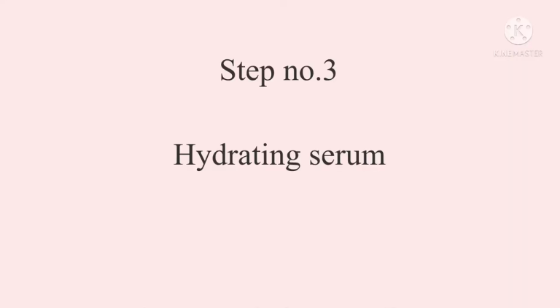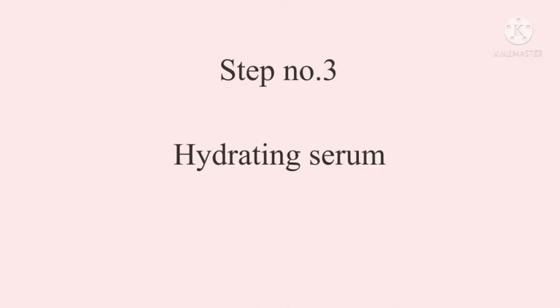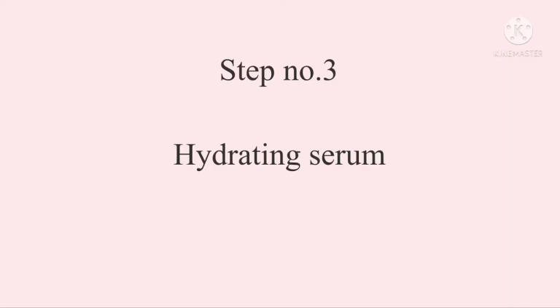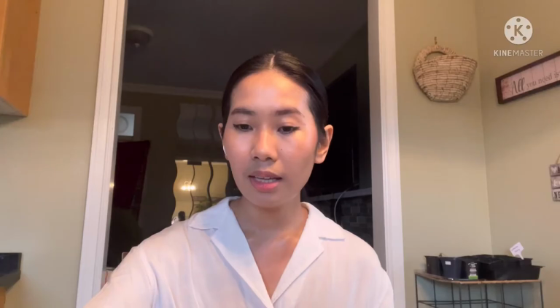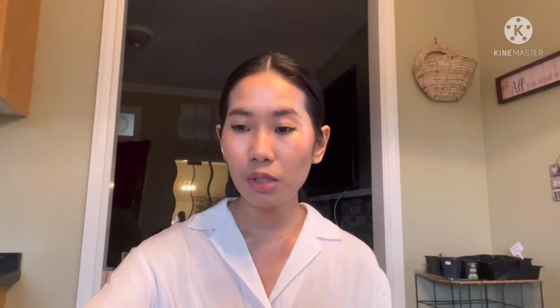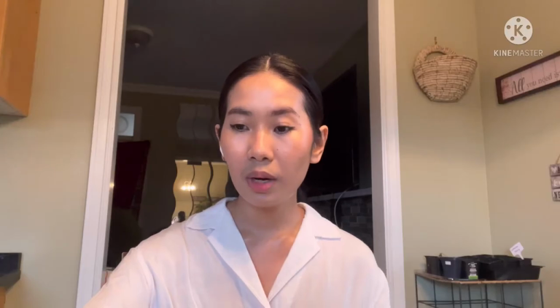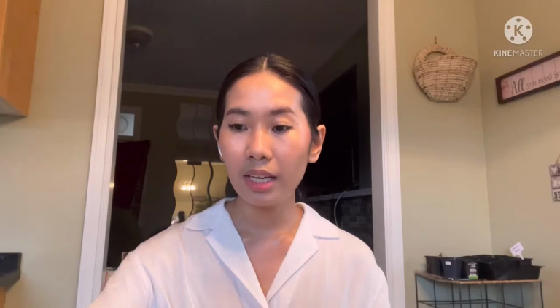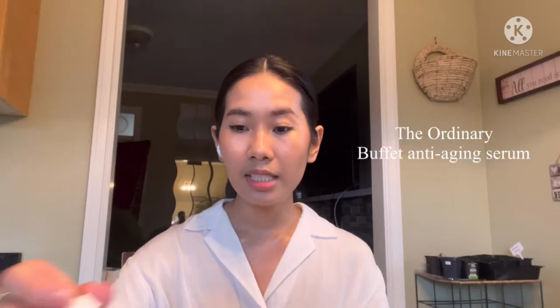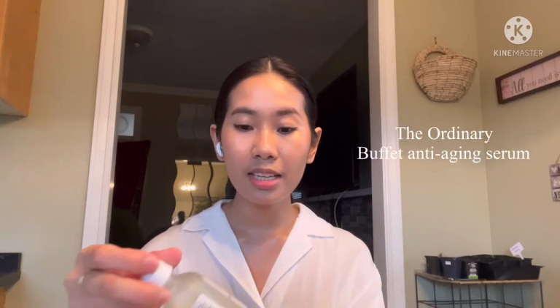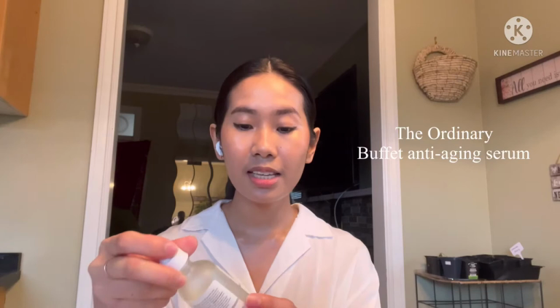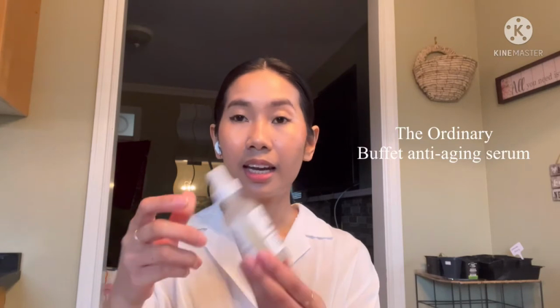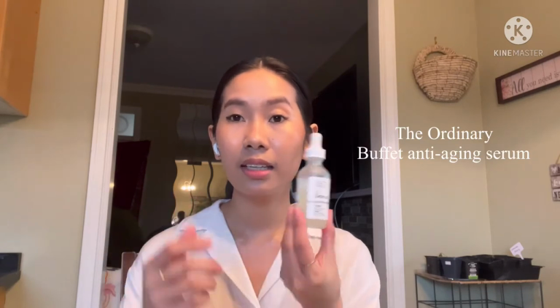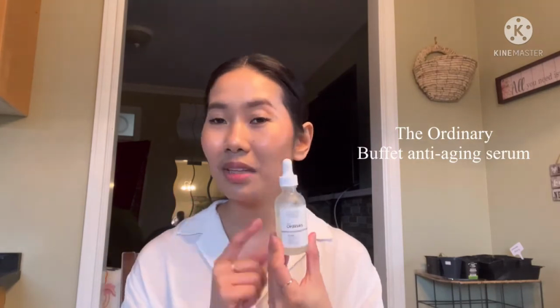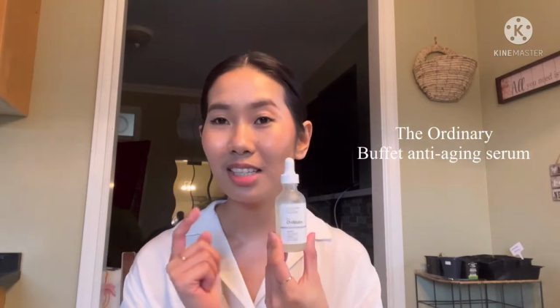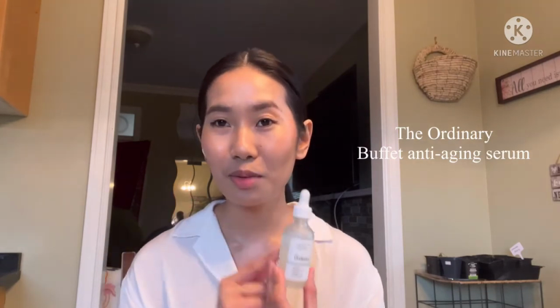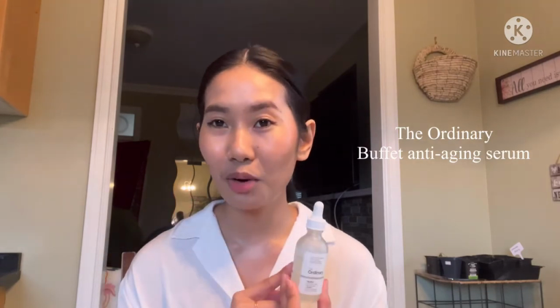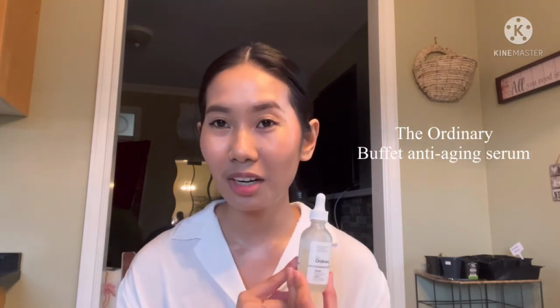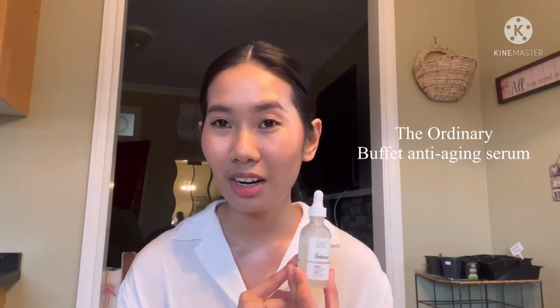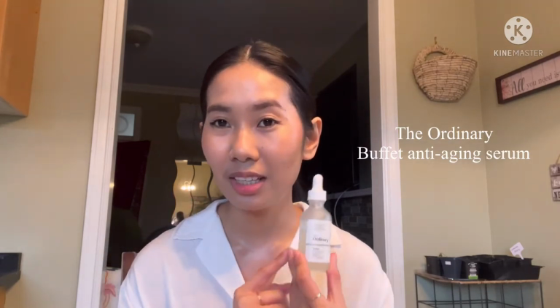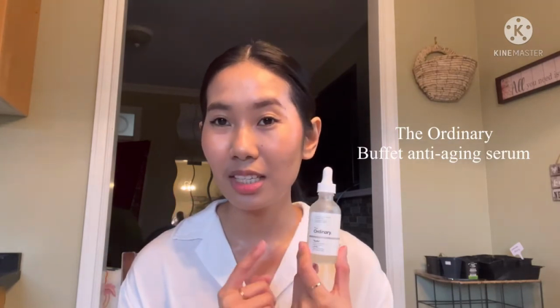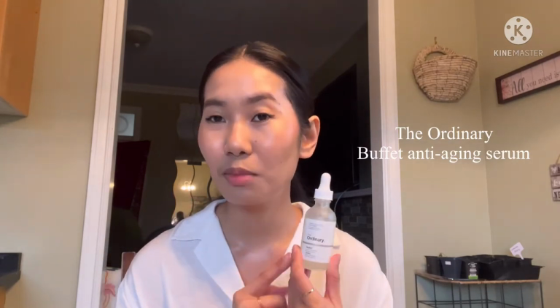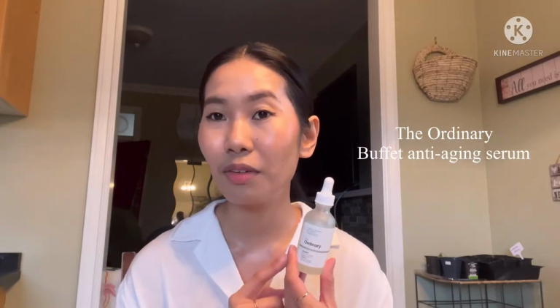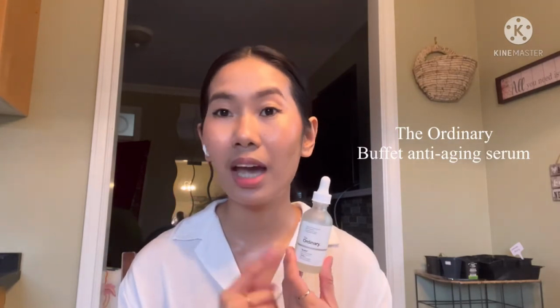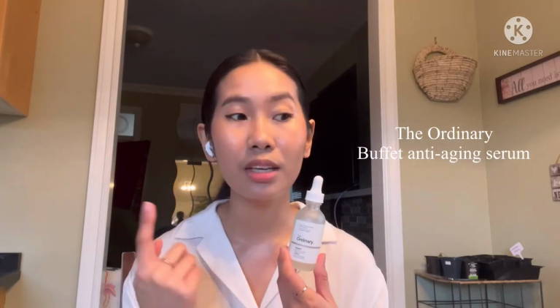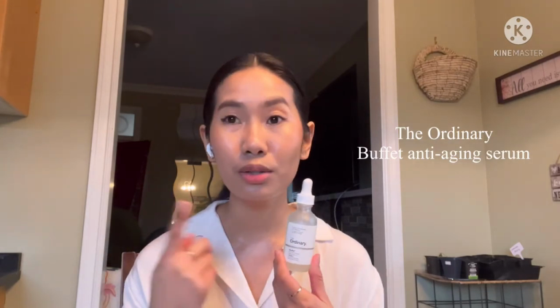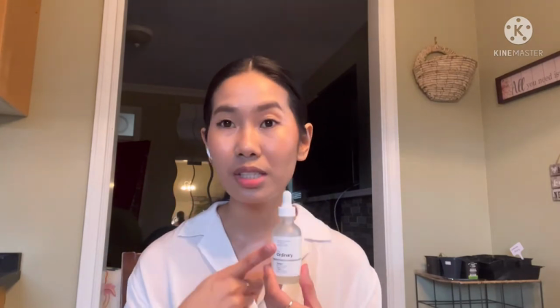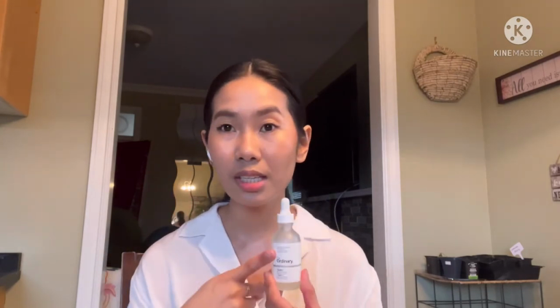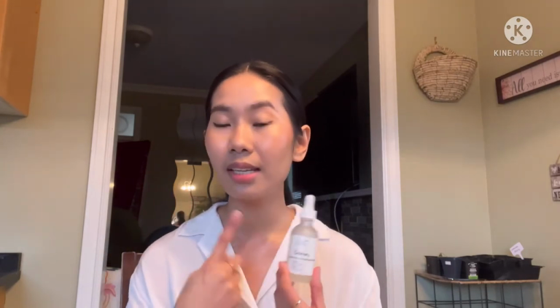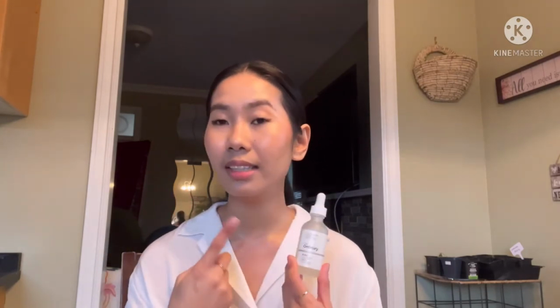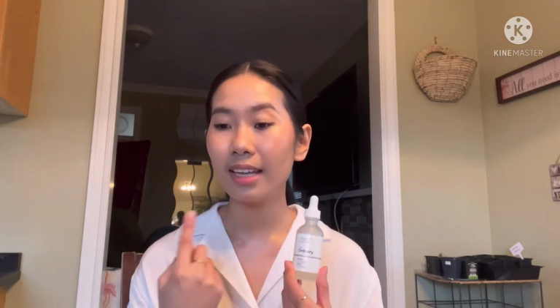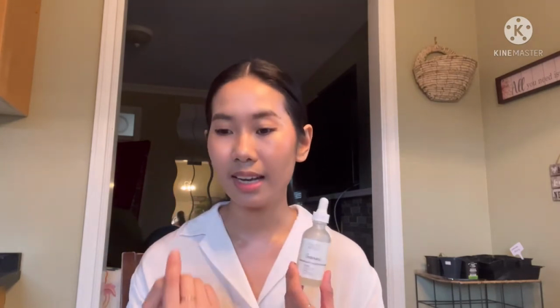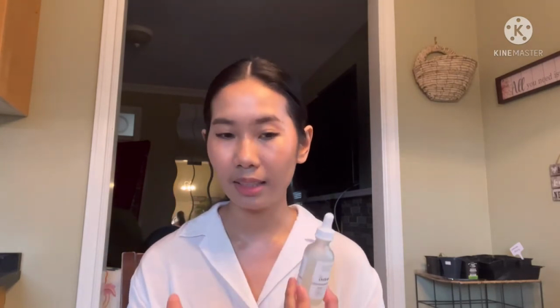The next step is The Ordinary Buffet serum. I use this both day and night.